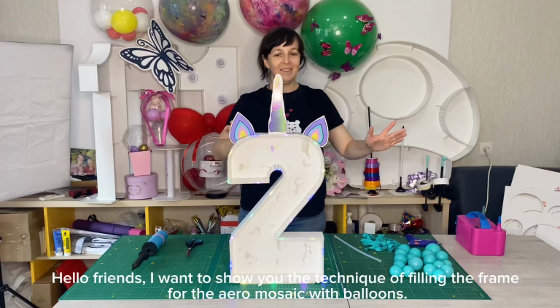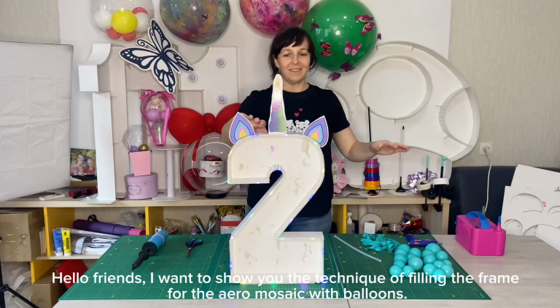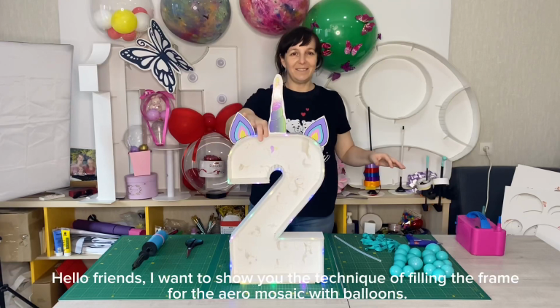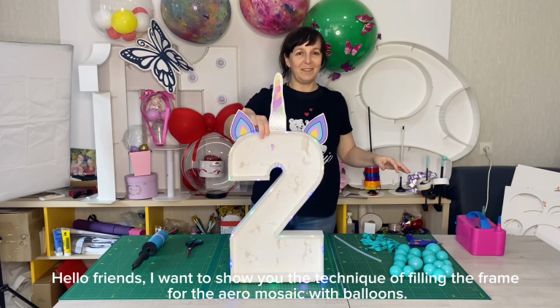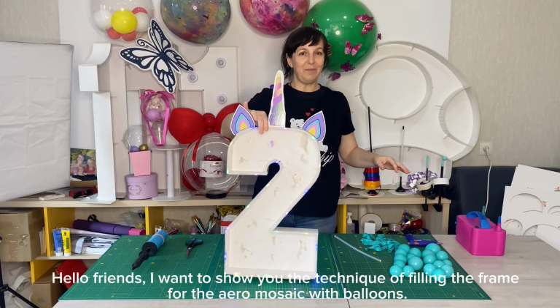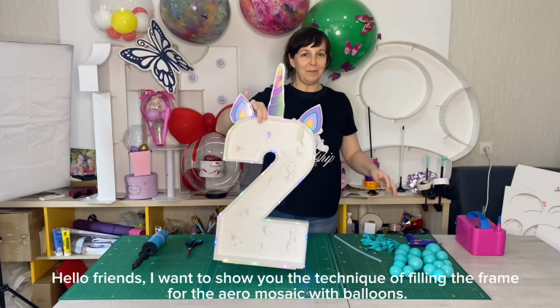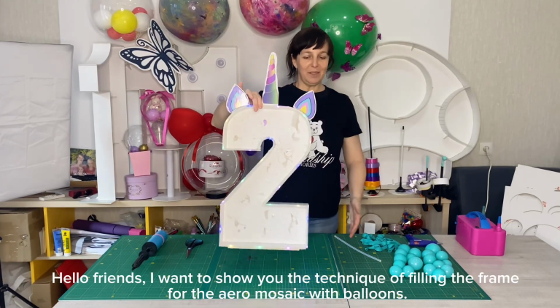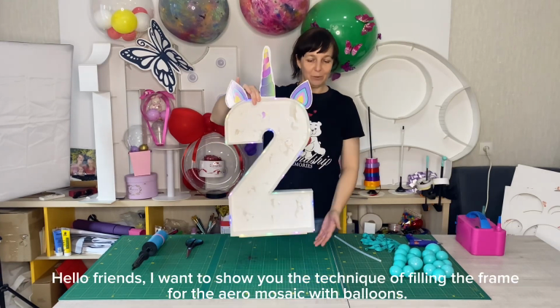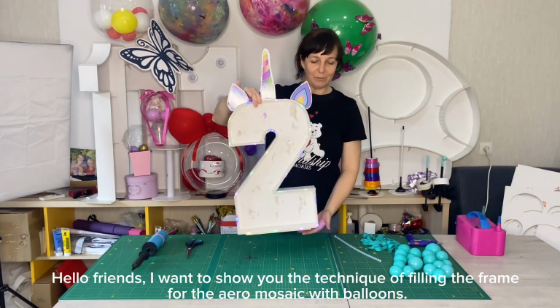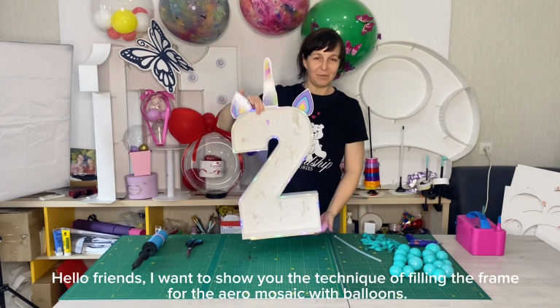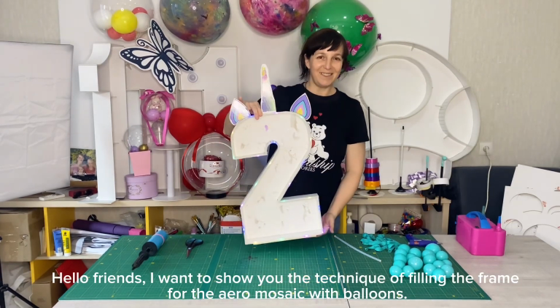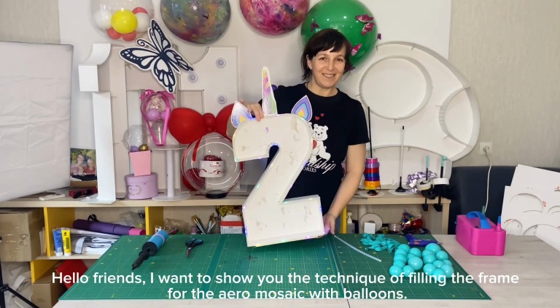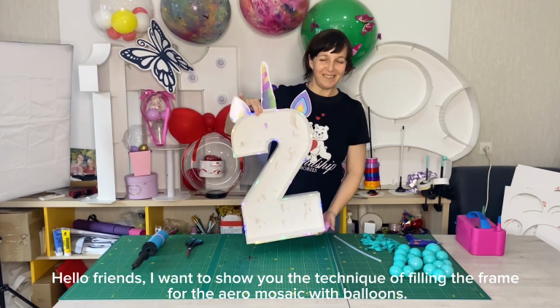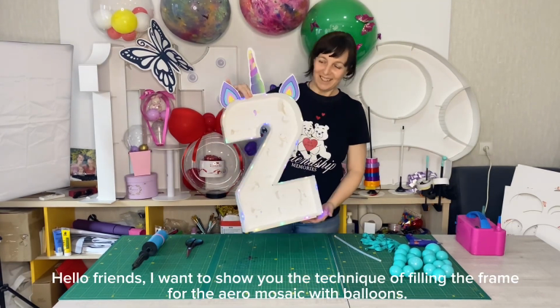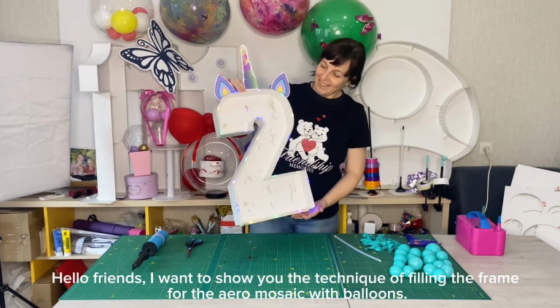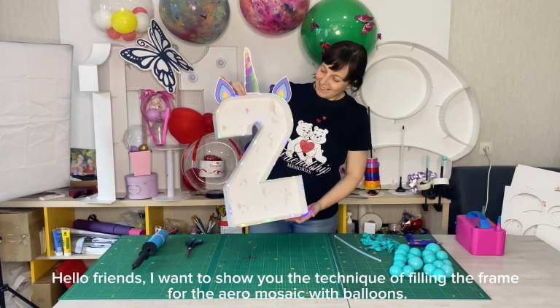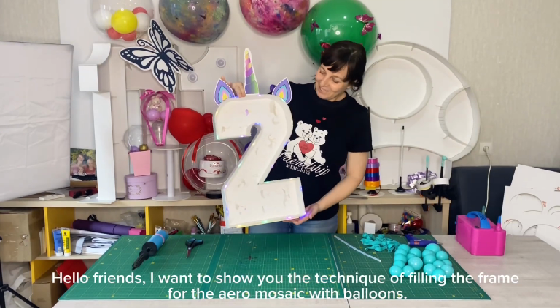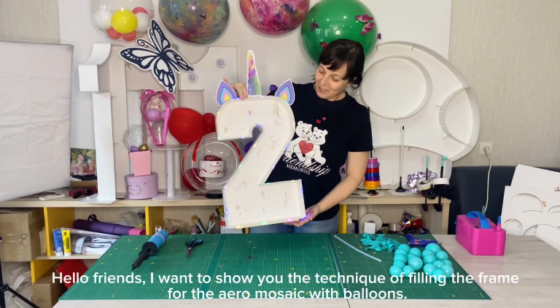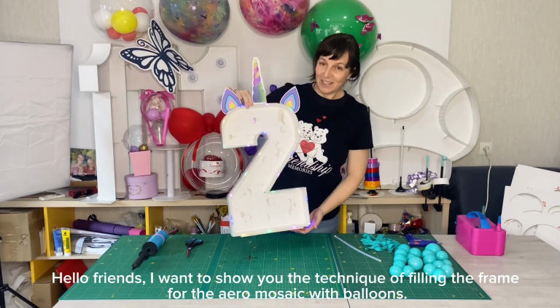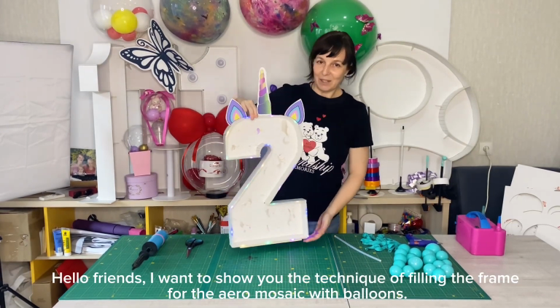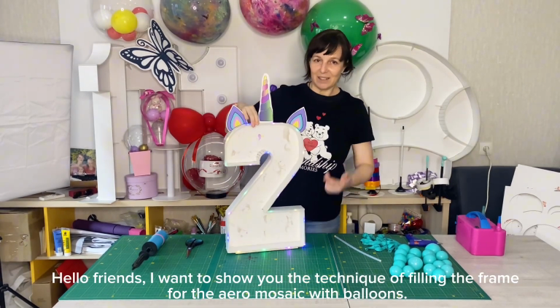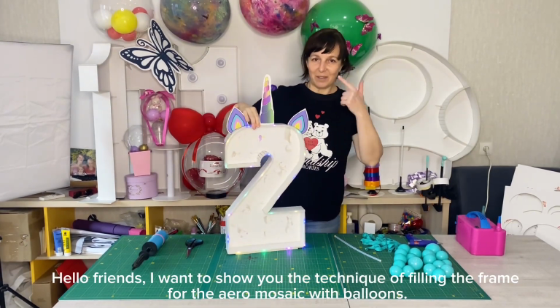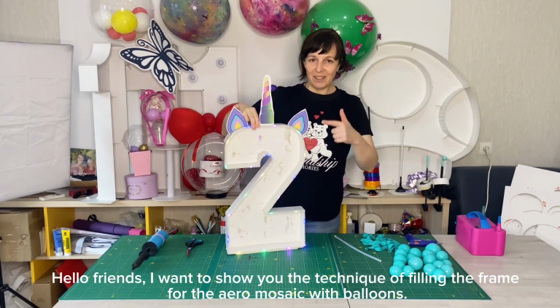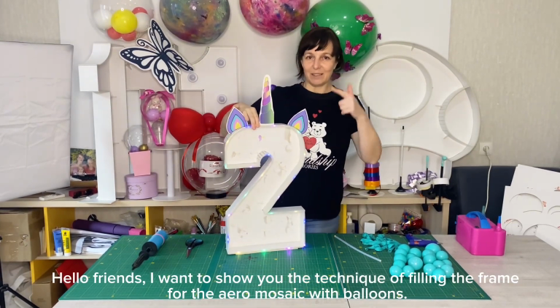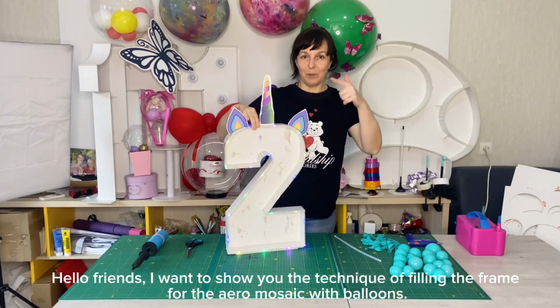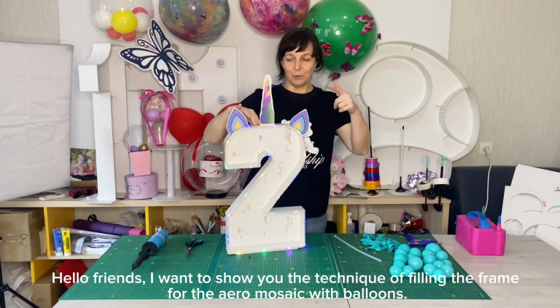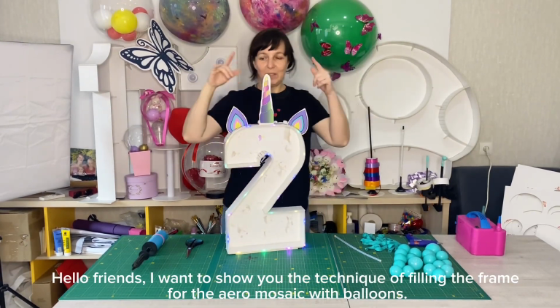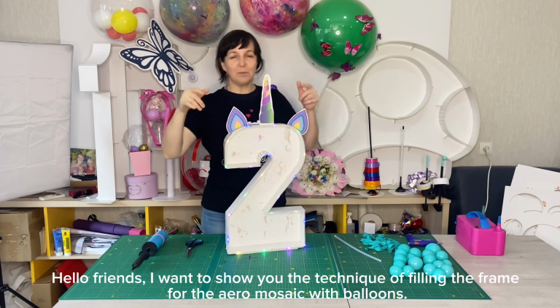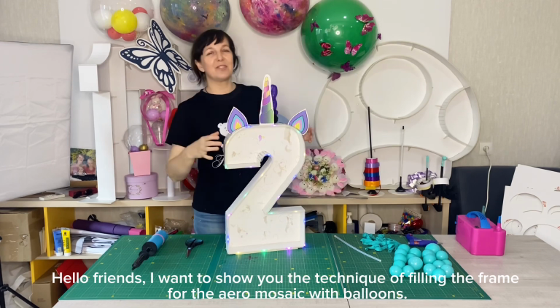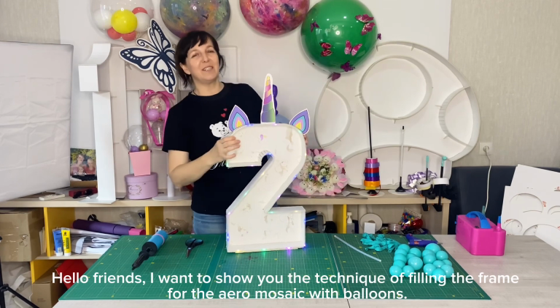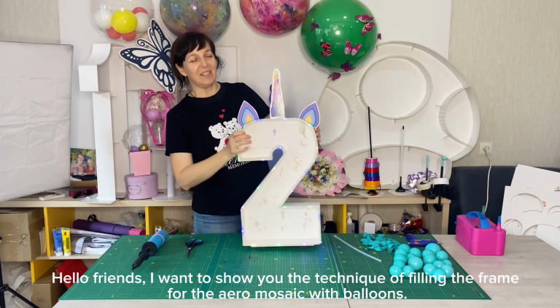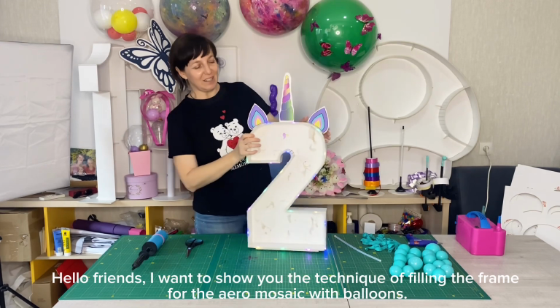Hello friends. I want to show you the technique of filling the frame for the Aero Mosaic with balloons.